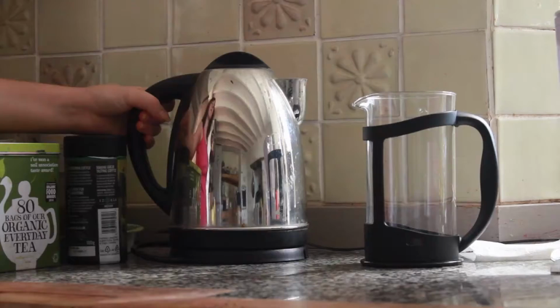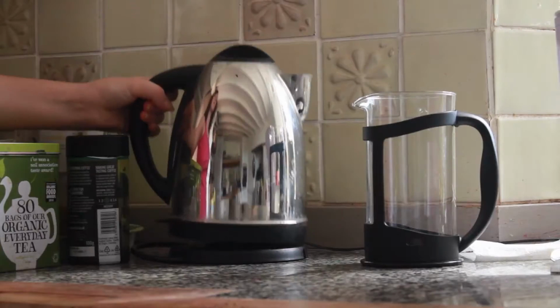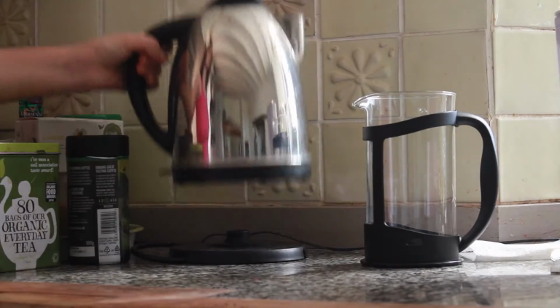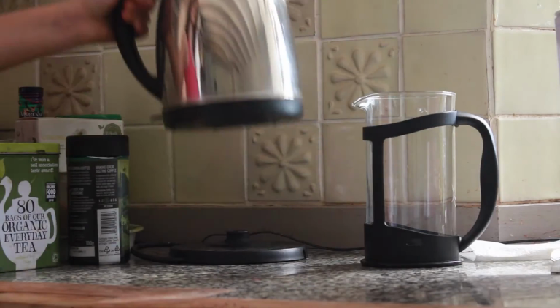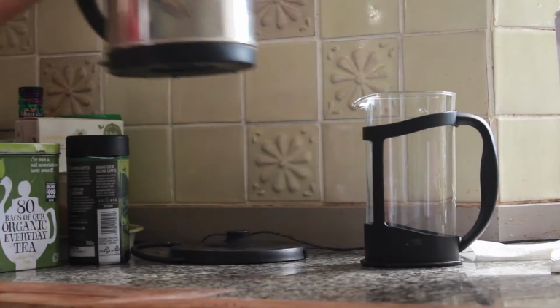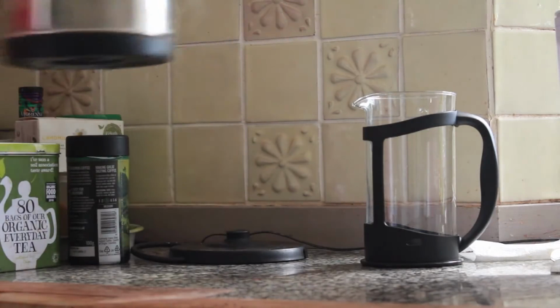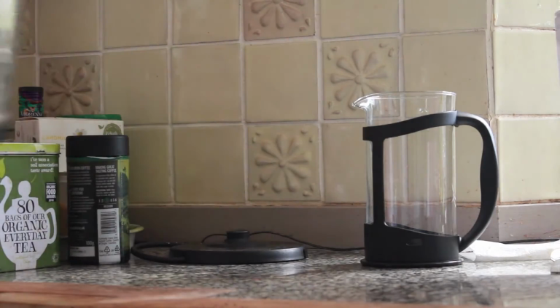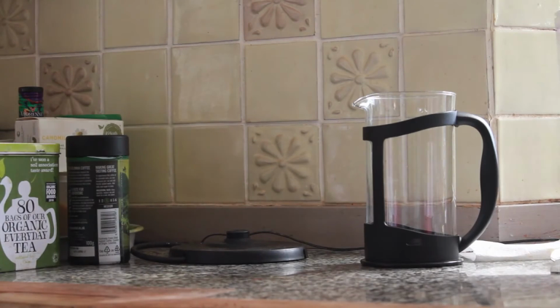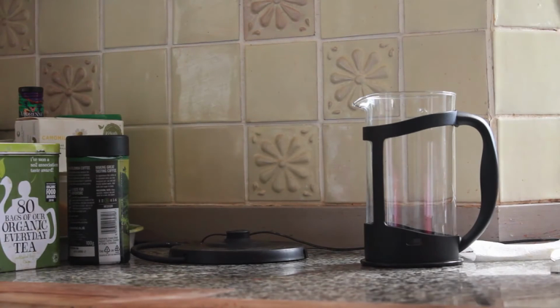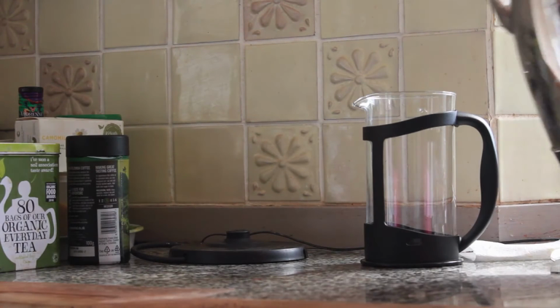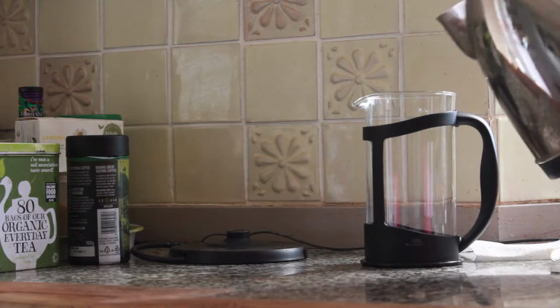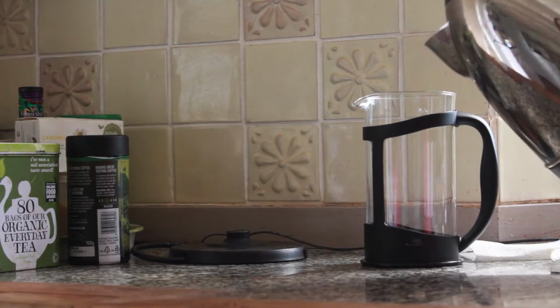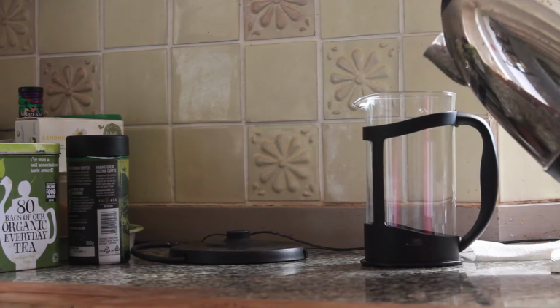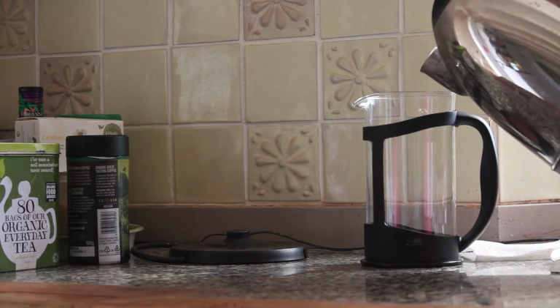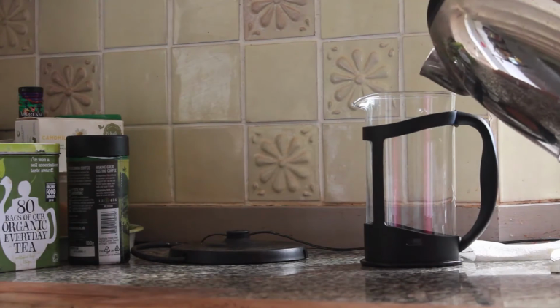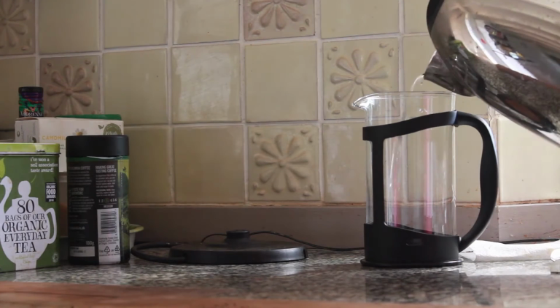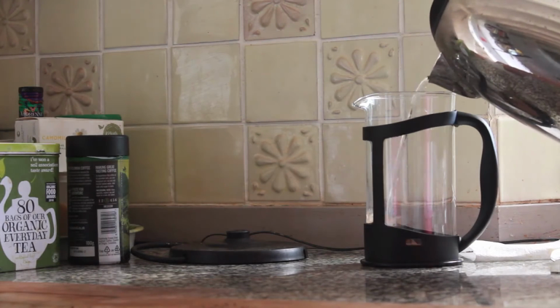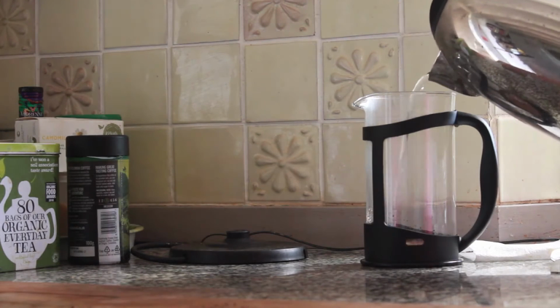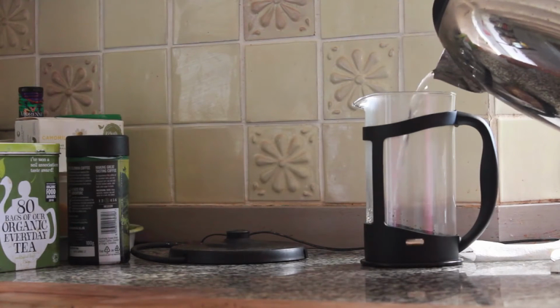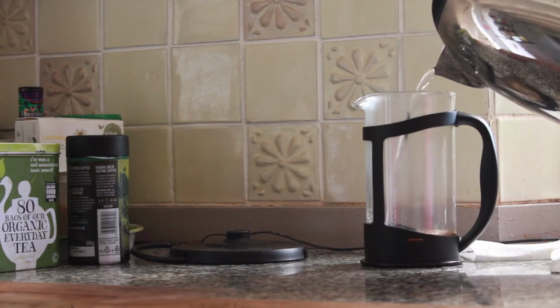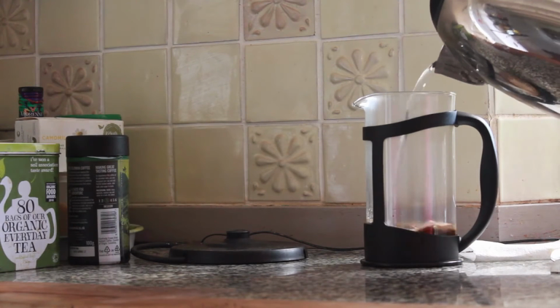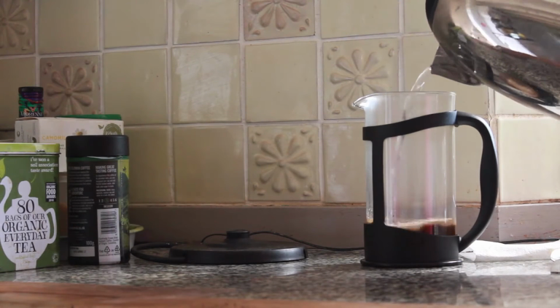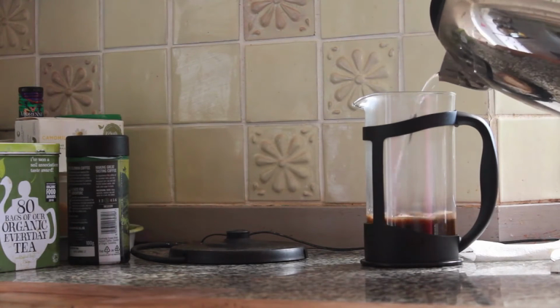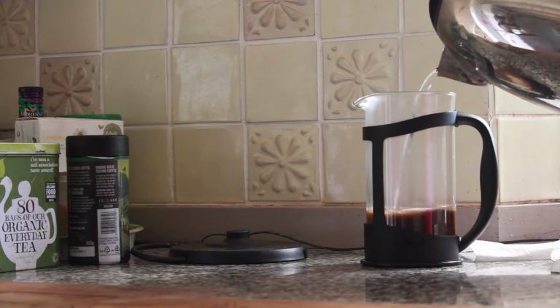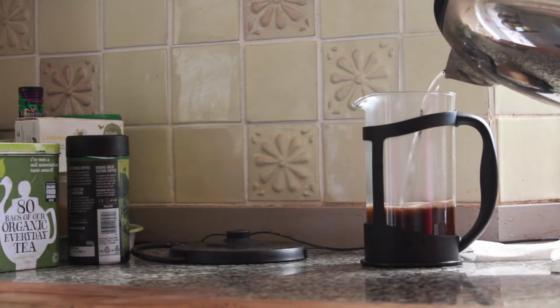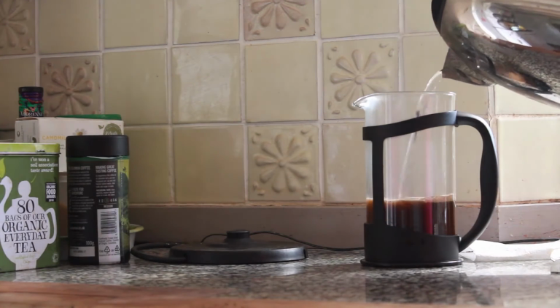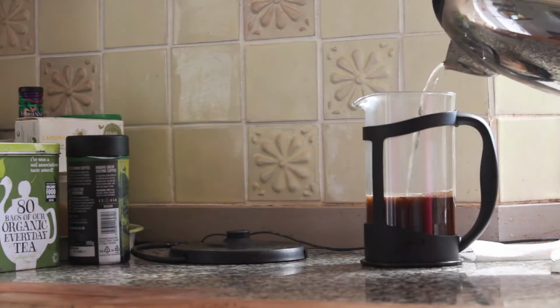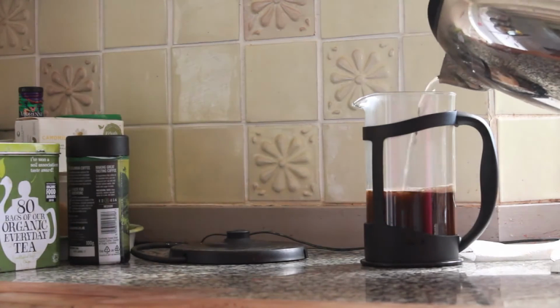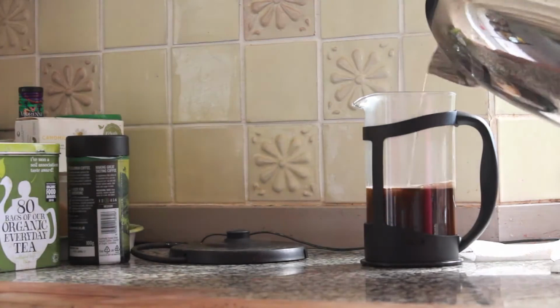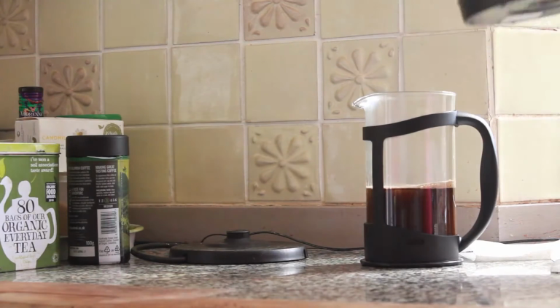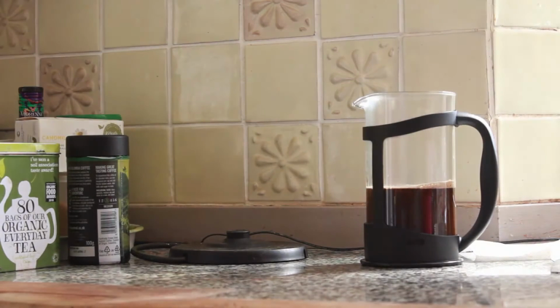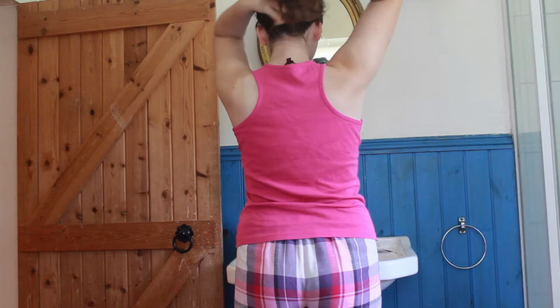Then I'll make myself some much-needed coffee. Fun fact for you — I actually drink instant coffee most of the time, but cafetières look so much nicer.